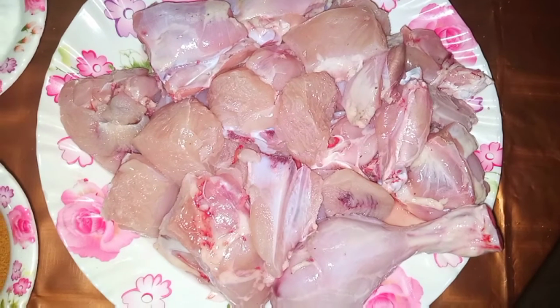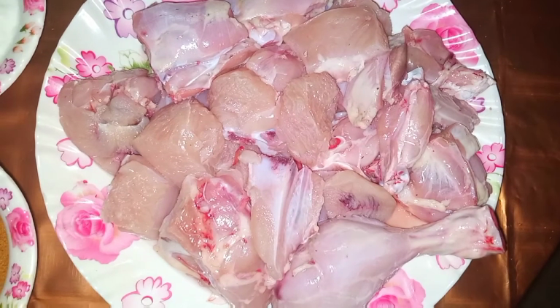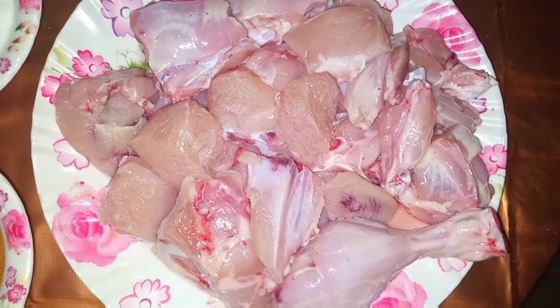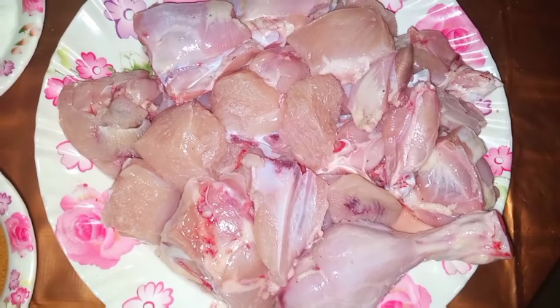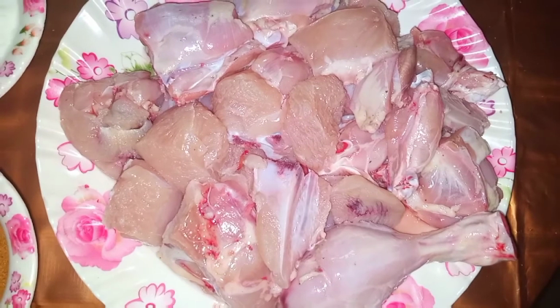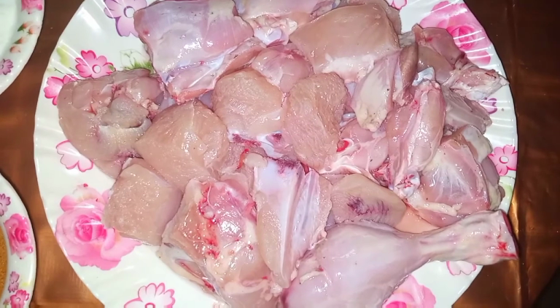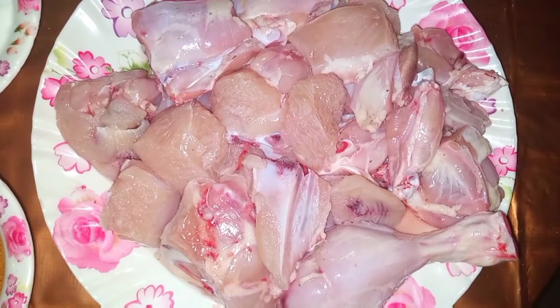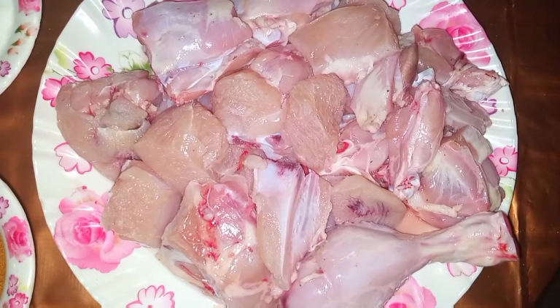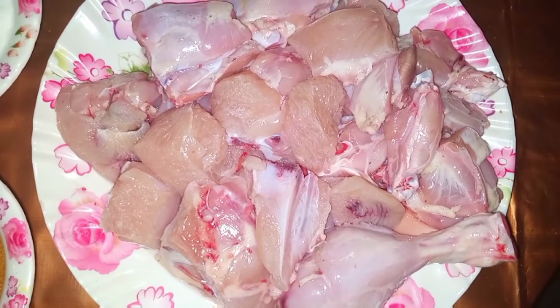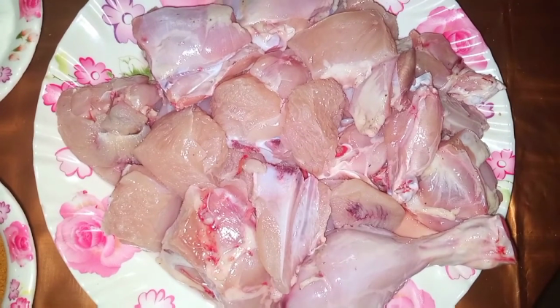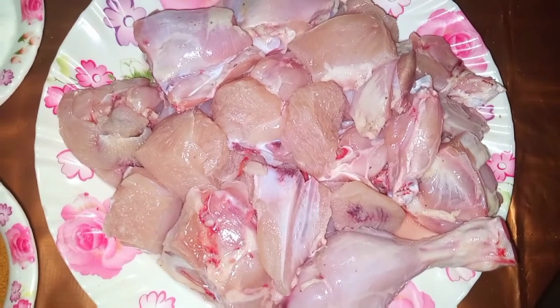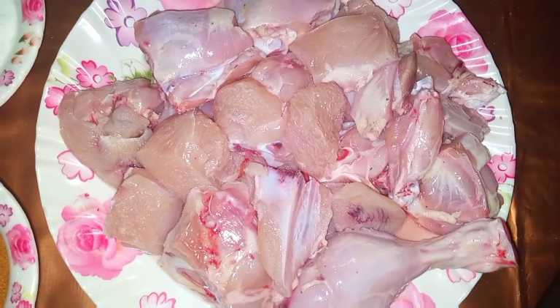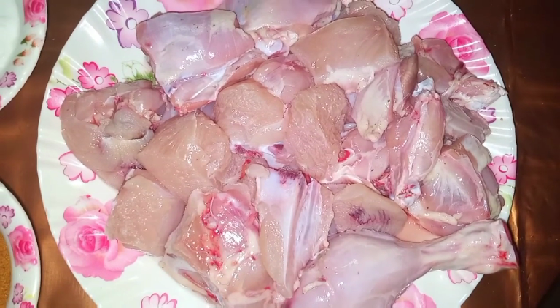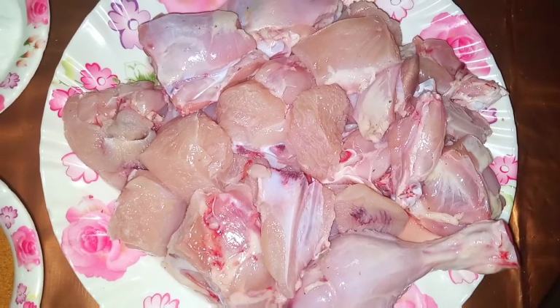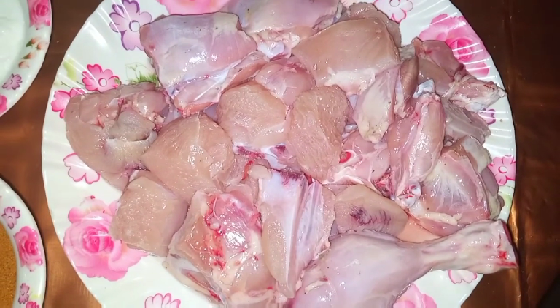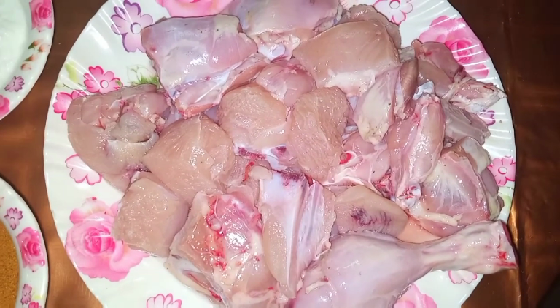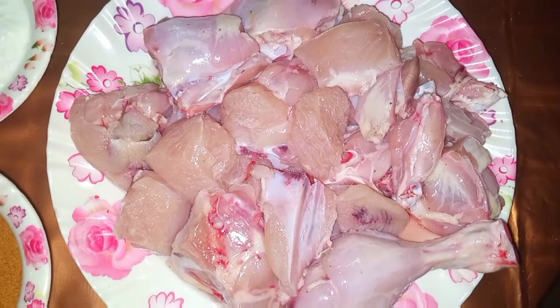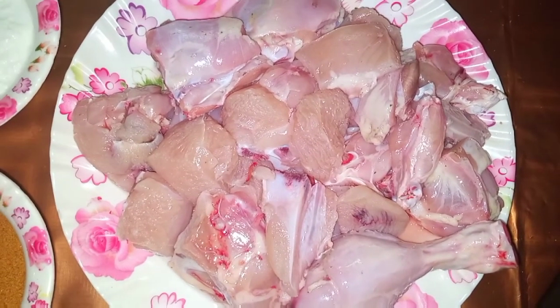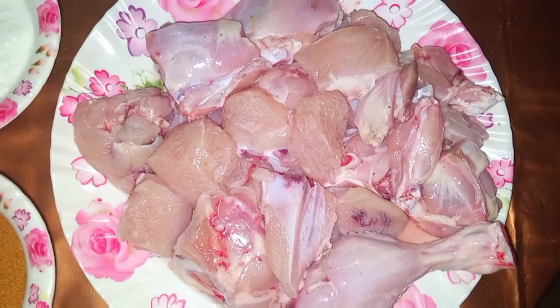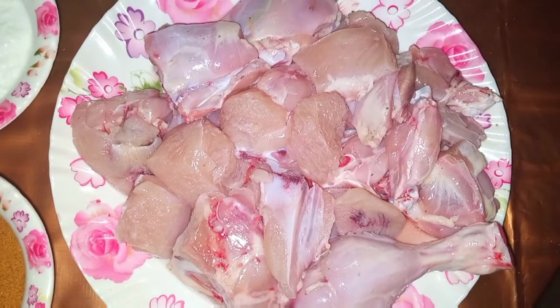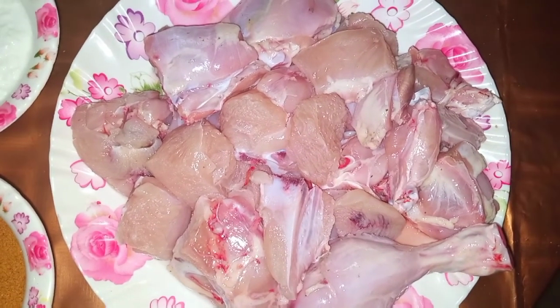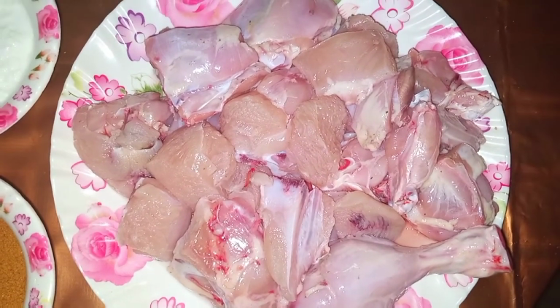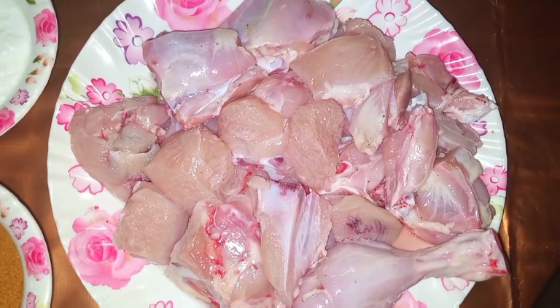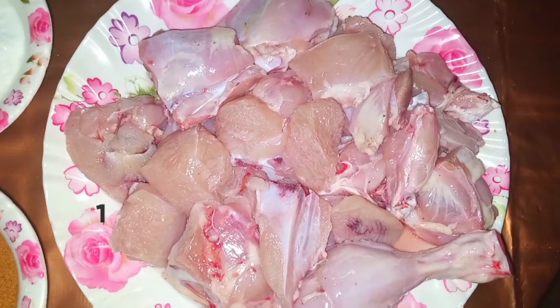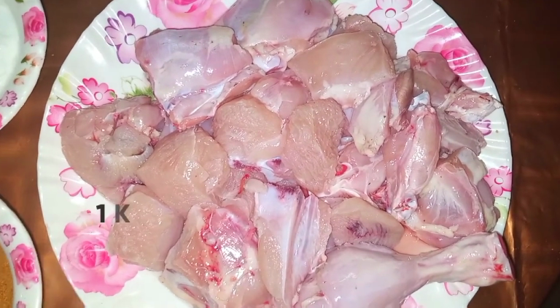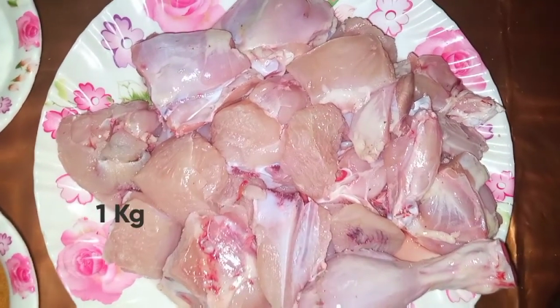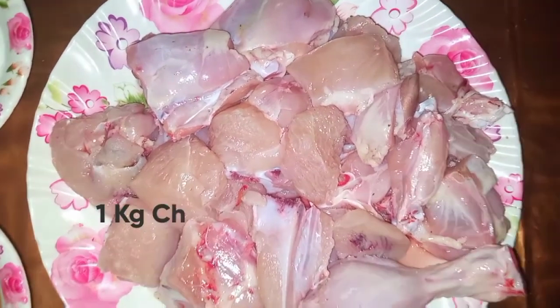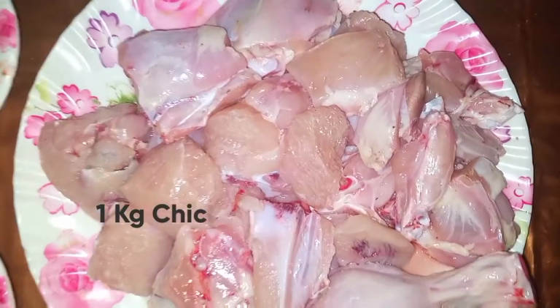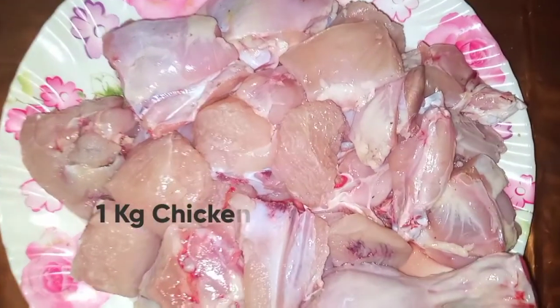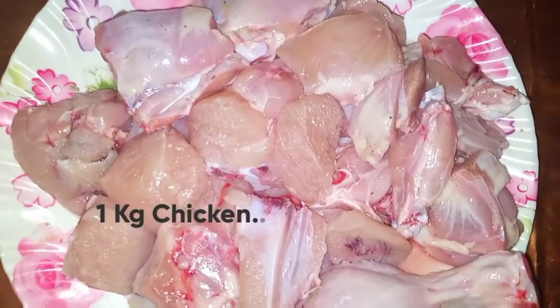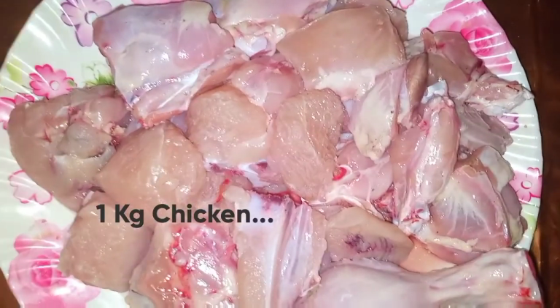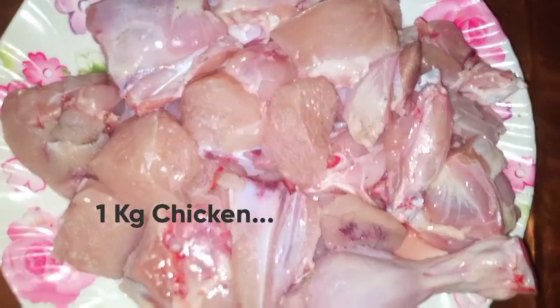Today, we are going to make badam korma. I brought chicken — we took 1 kg.